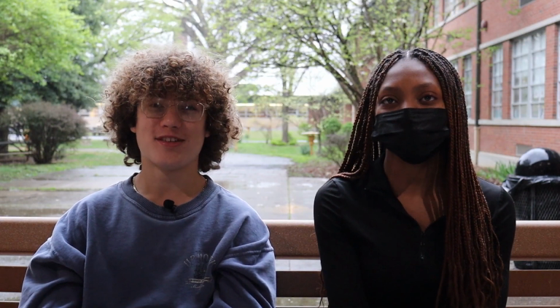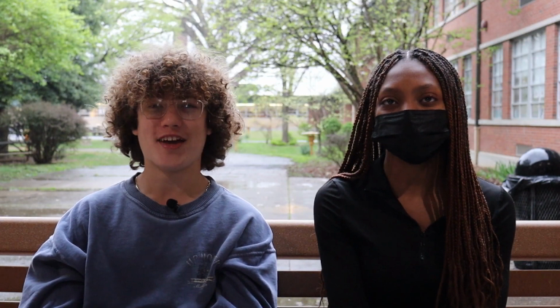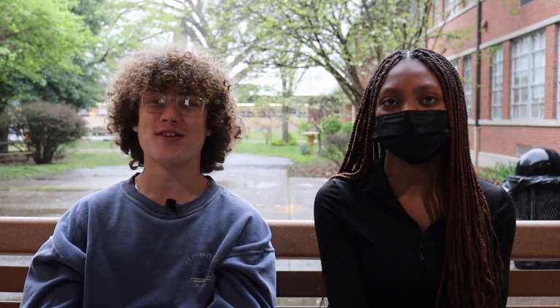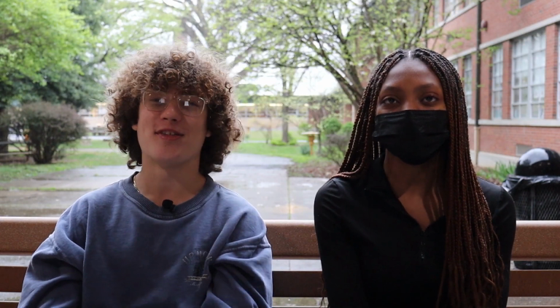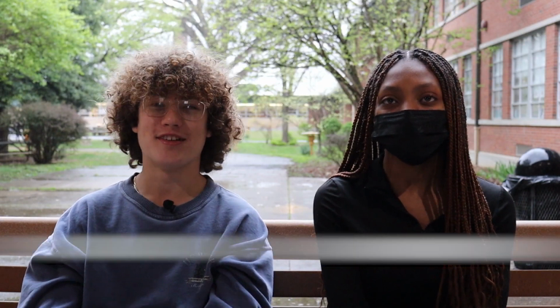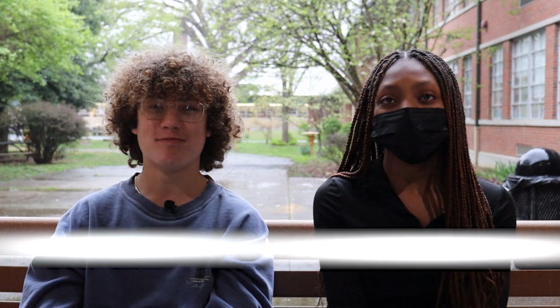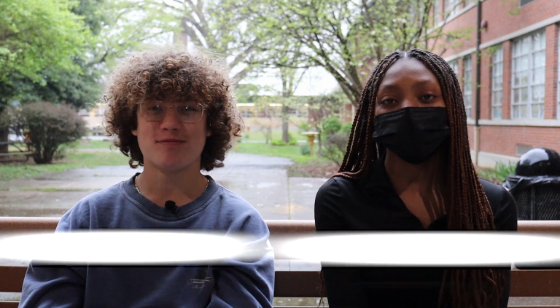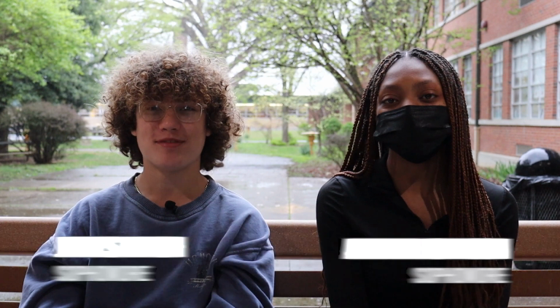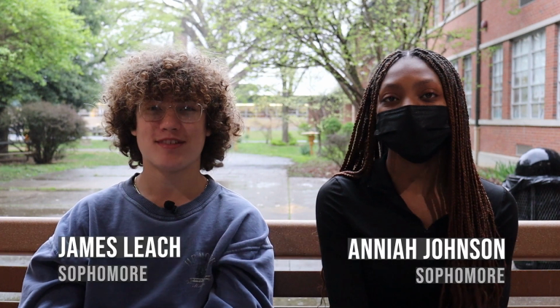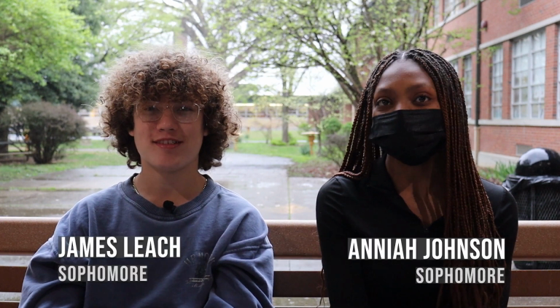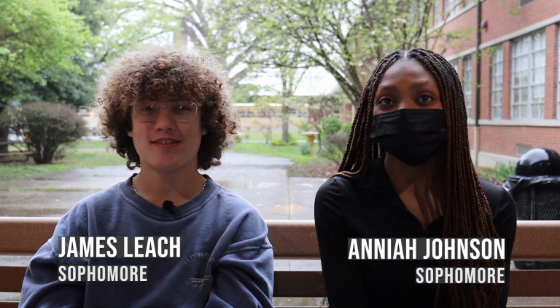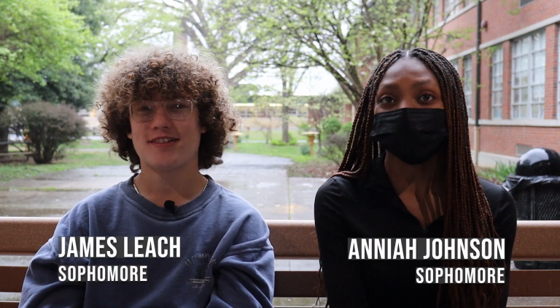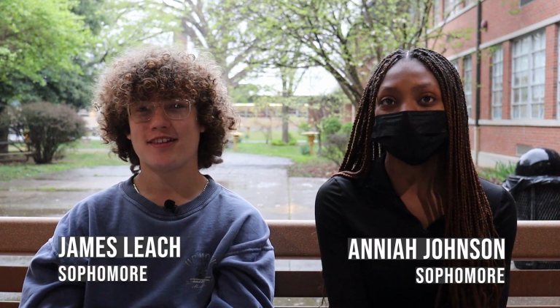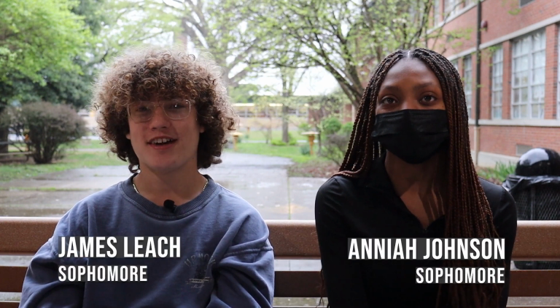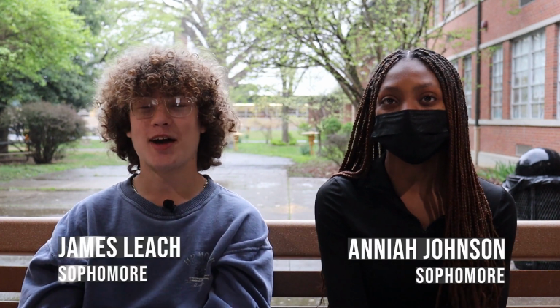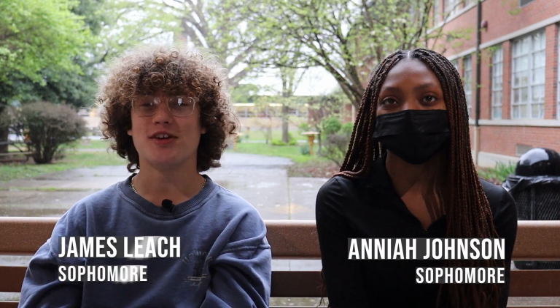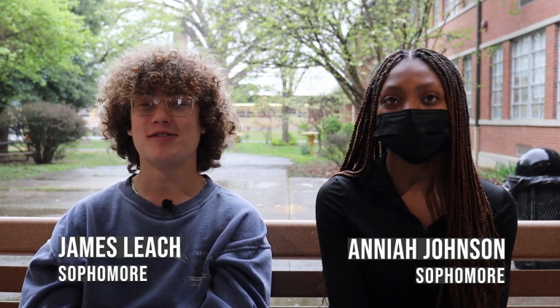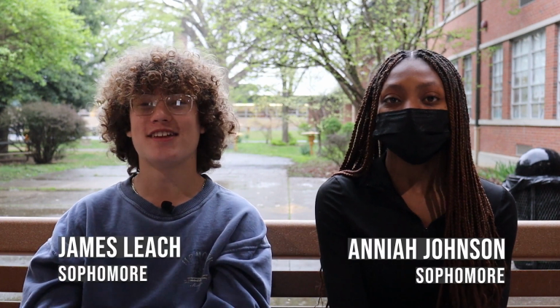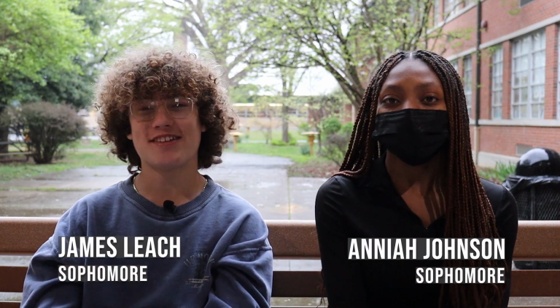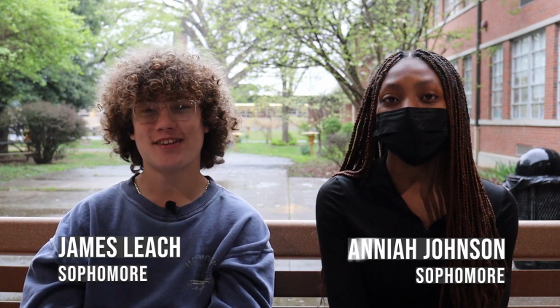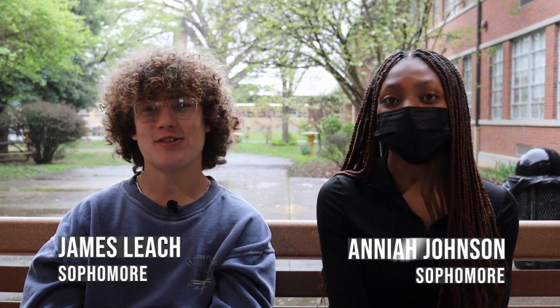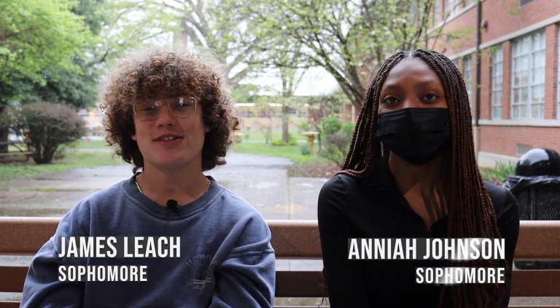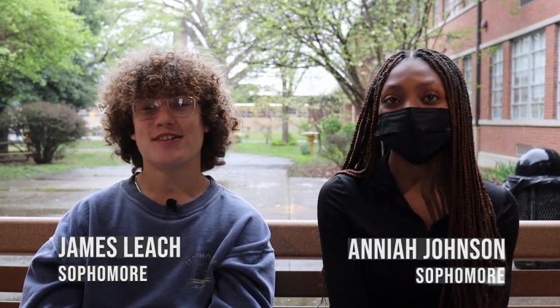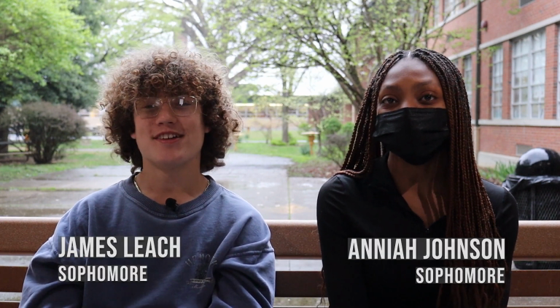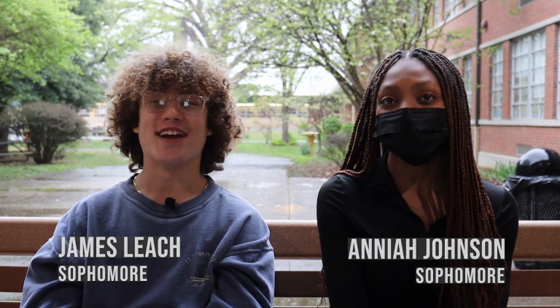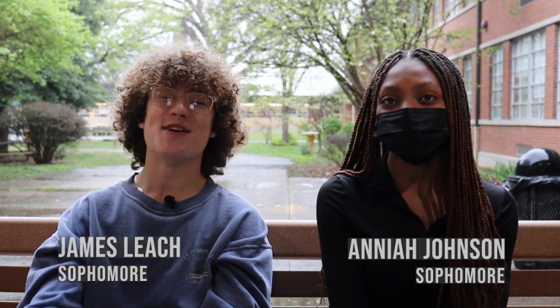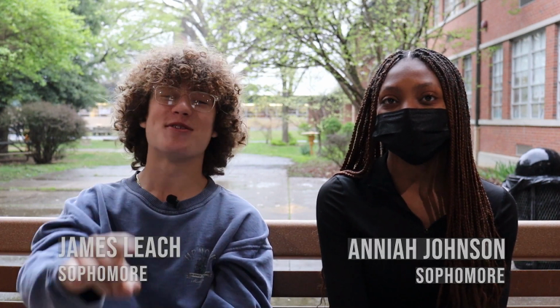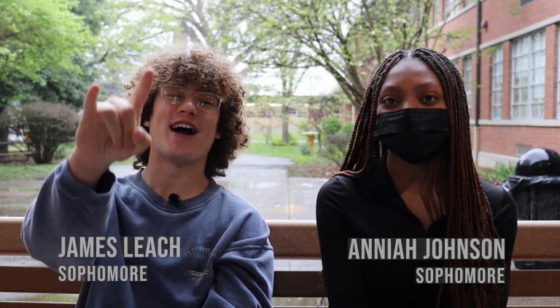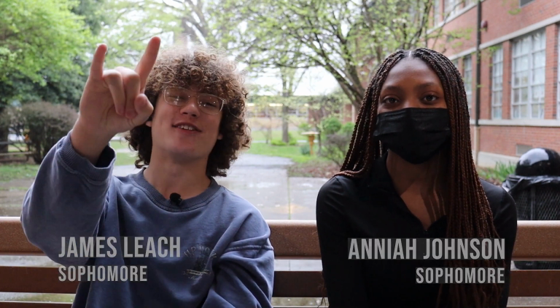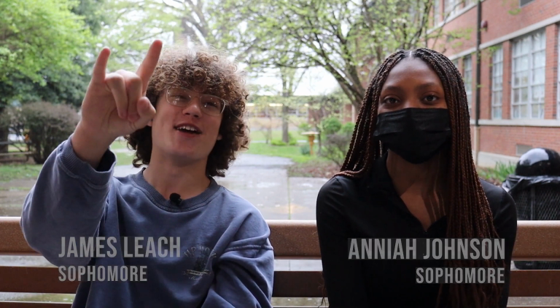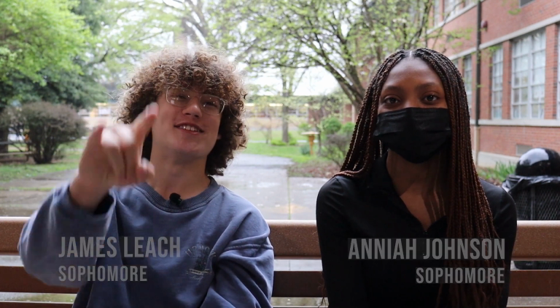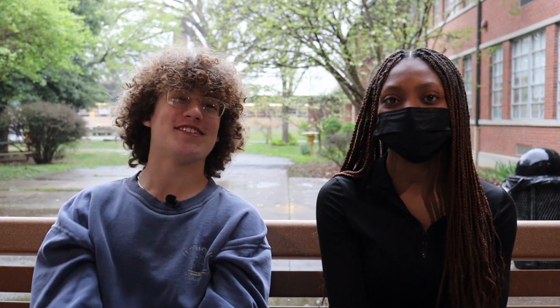Thank you, Atherton, for watching Atherton On Air. I'm James Leach. And I'm Anaya Johnson. Keep it rocking, Ravens.